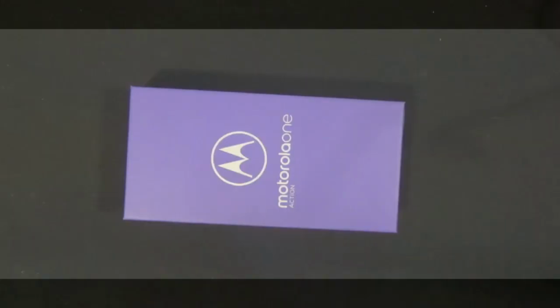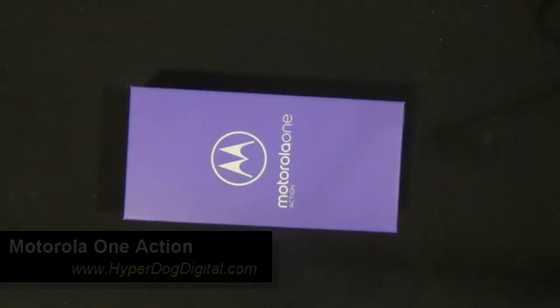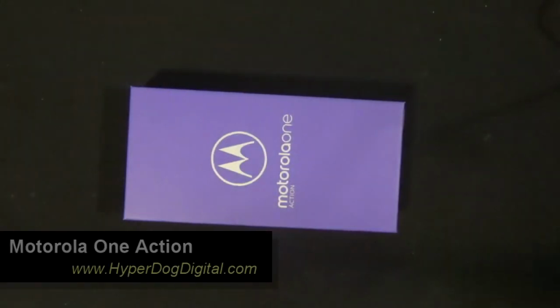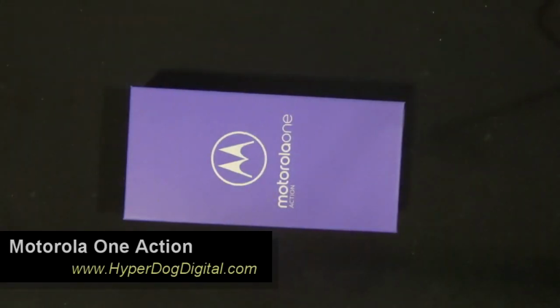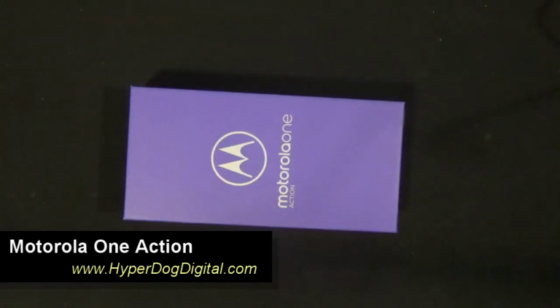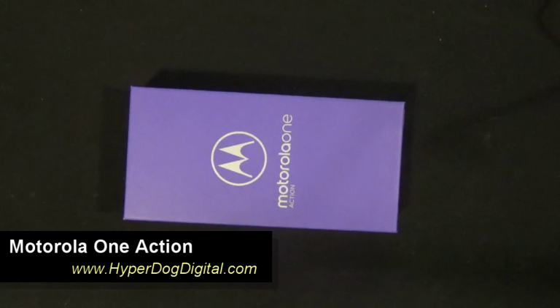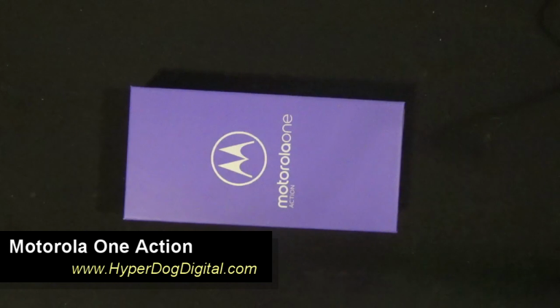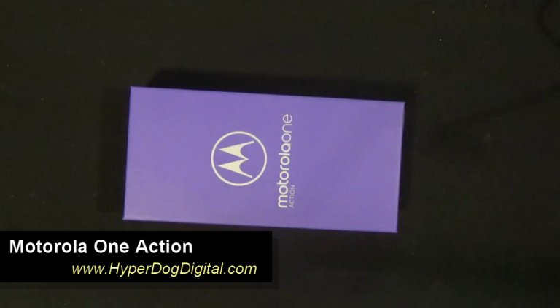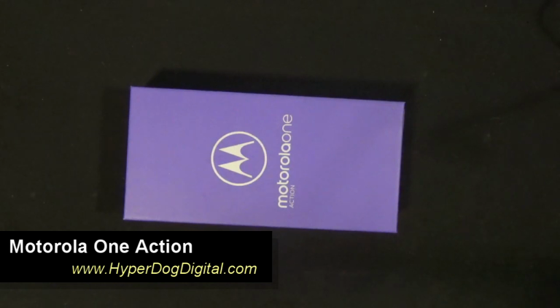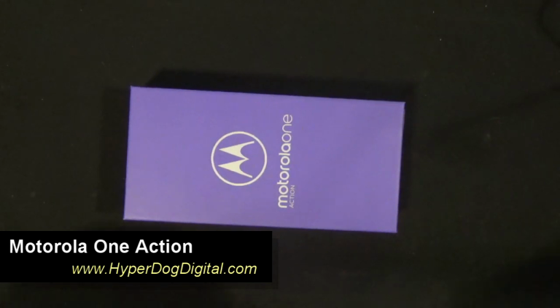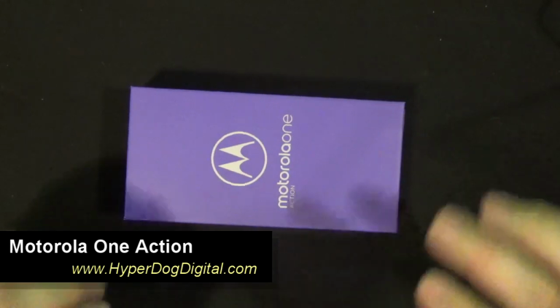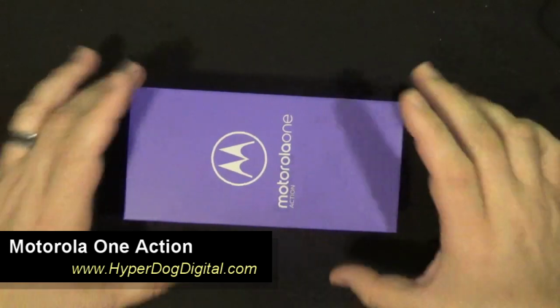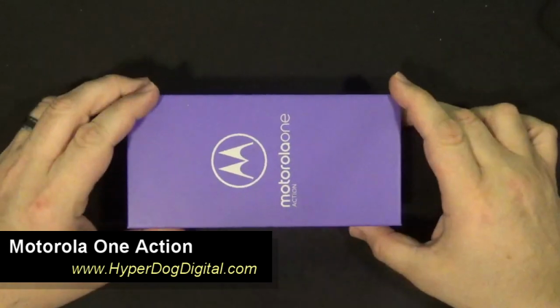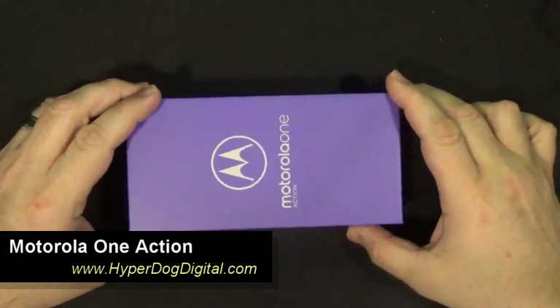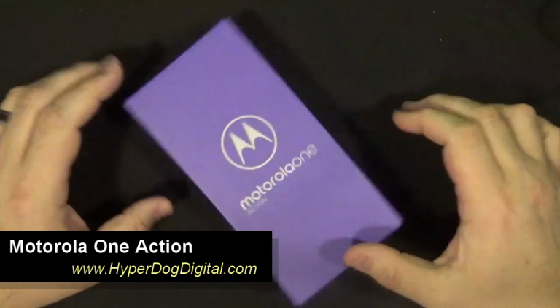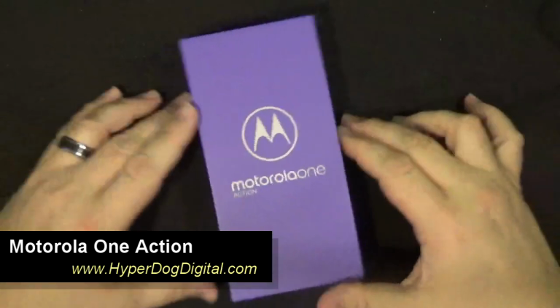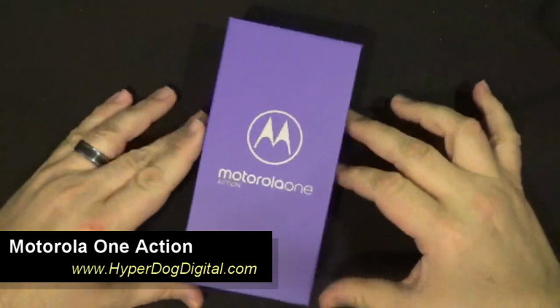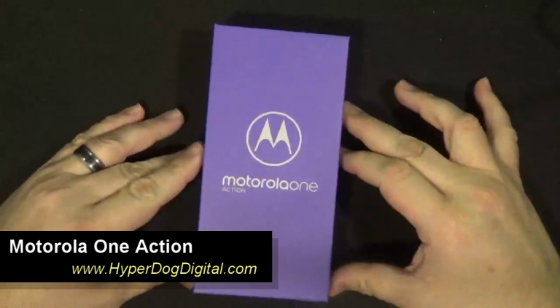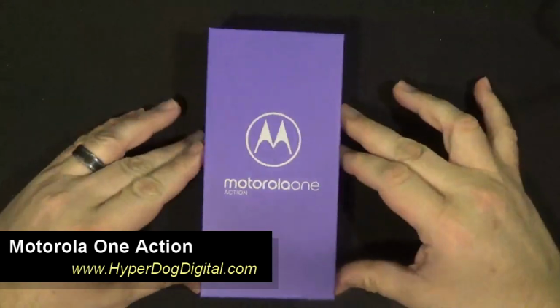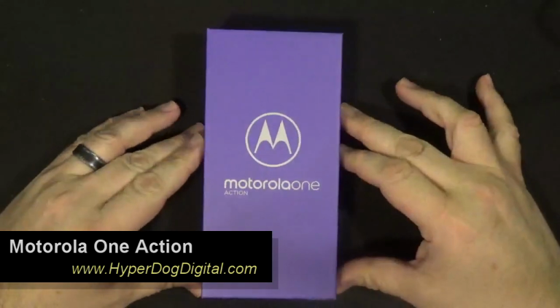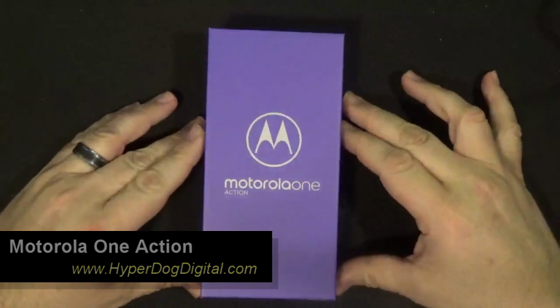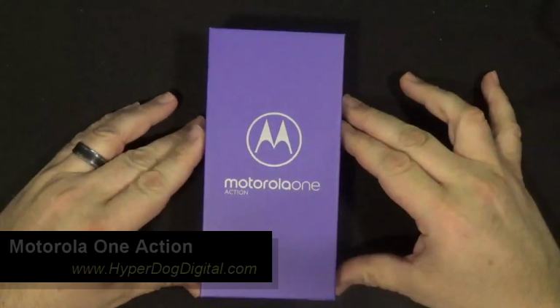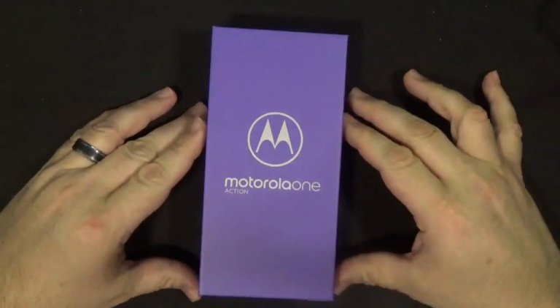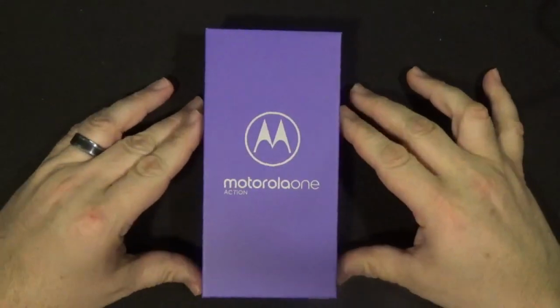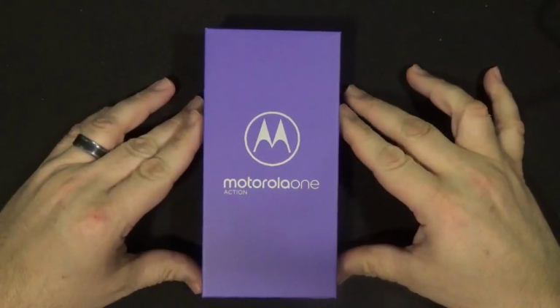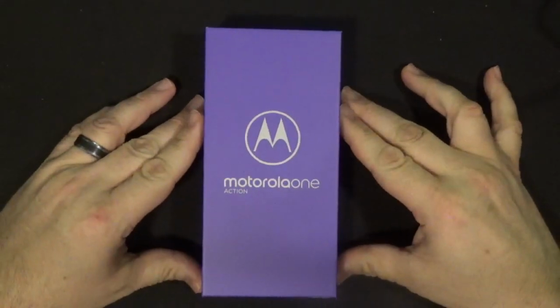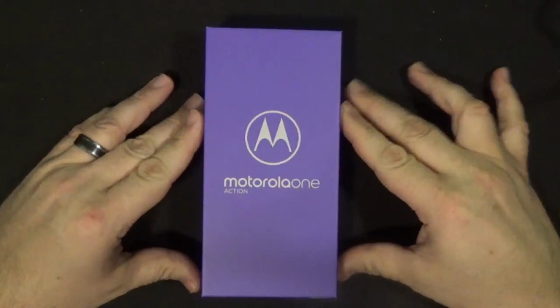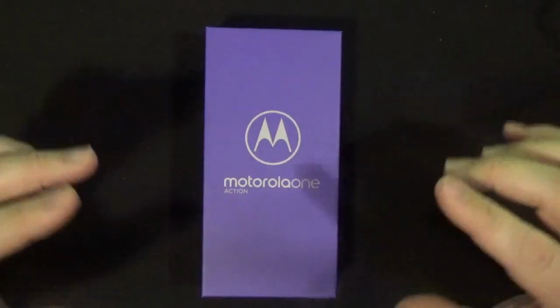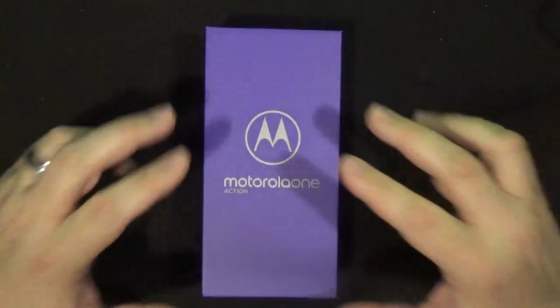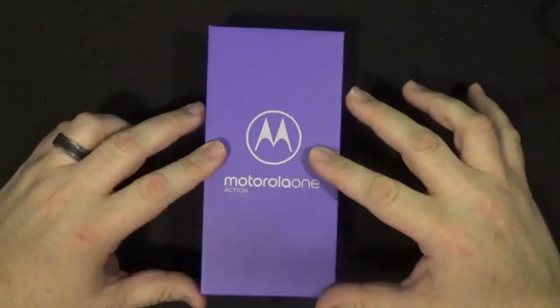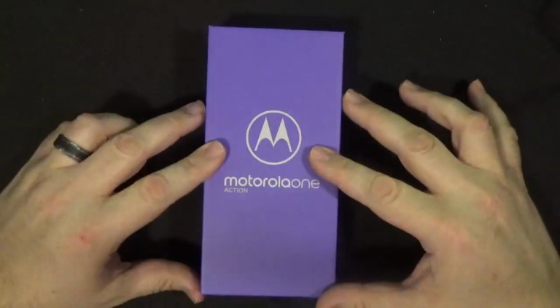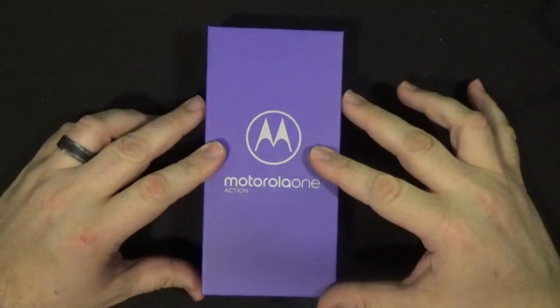Hello and welcome to Hyperdog Digital. This is Scott. Today we're going to take a look at the Motorola One Action. This is it right here.